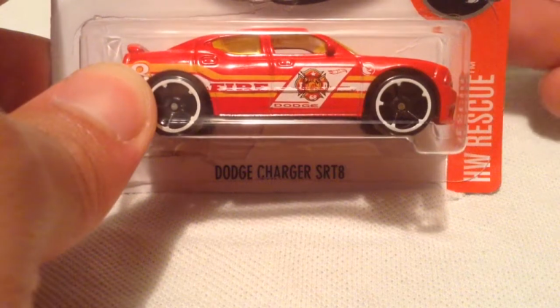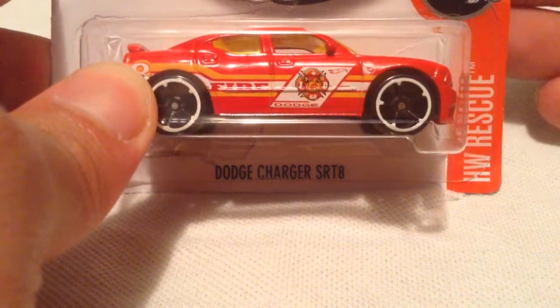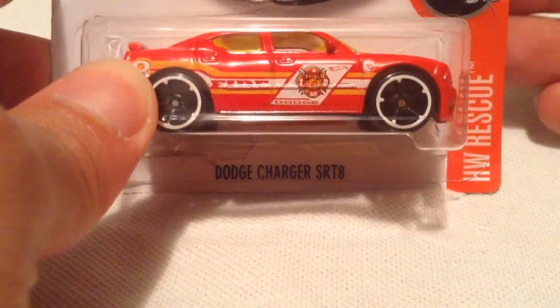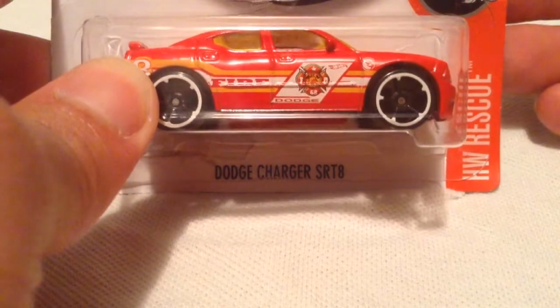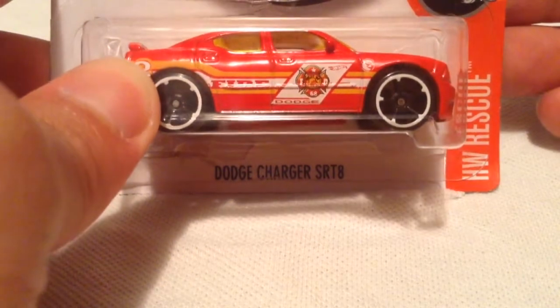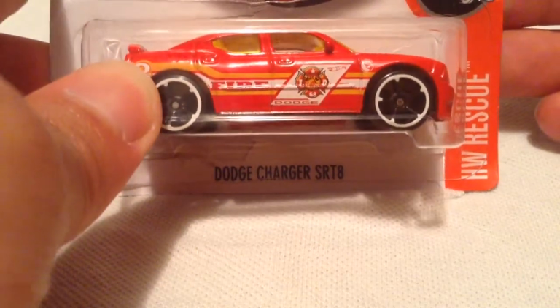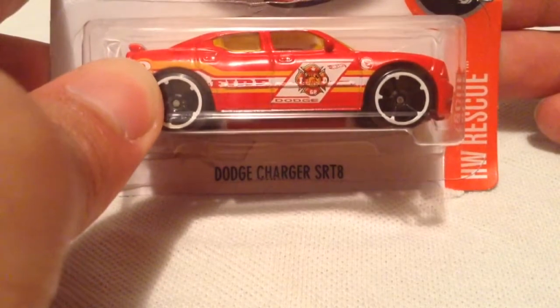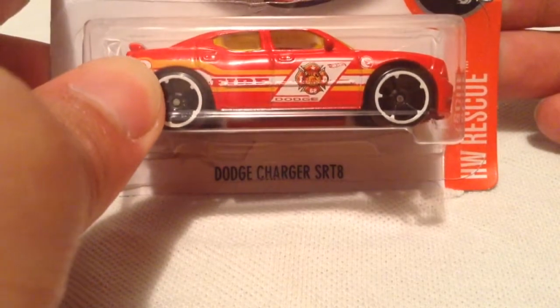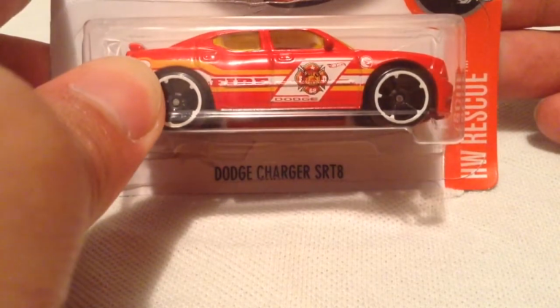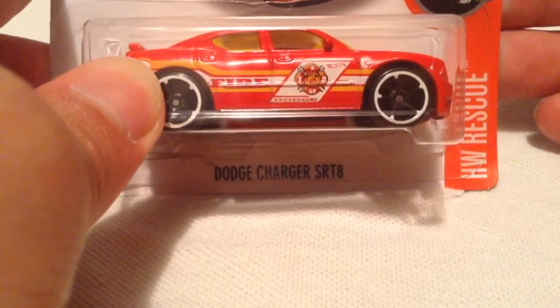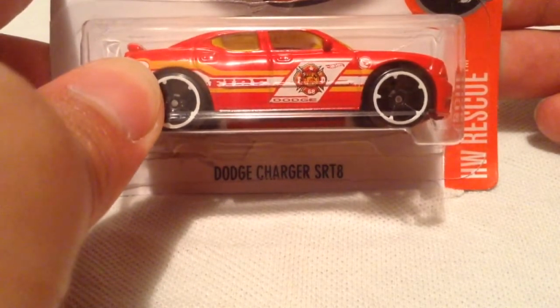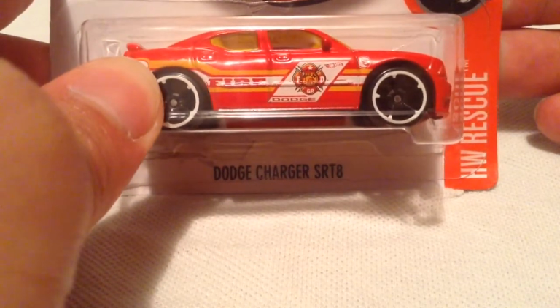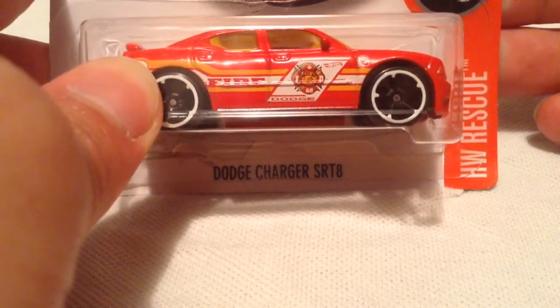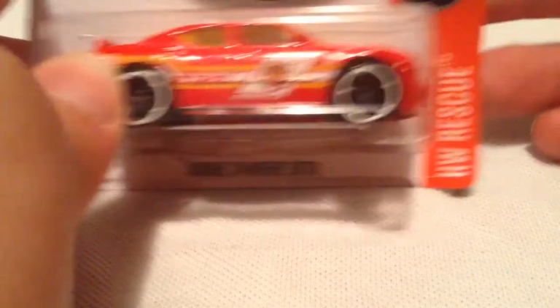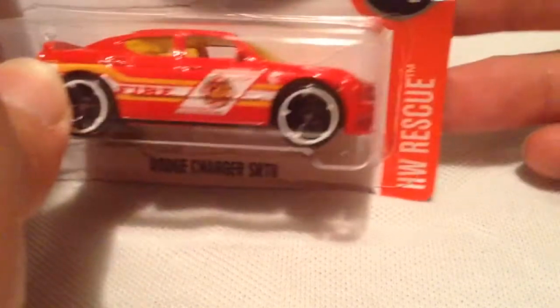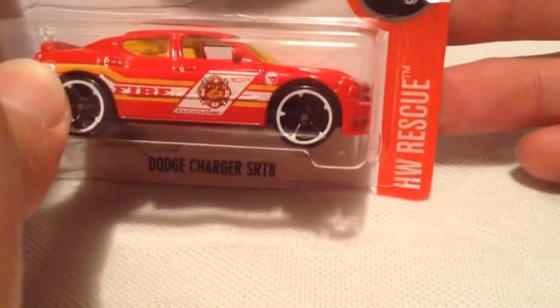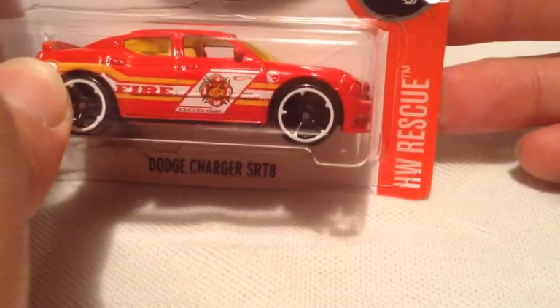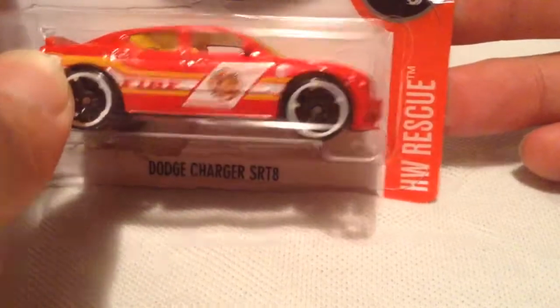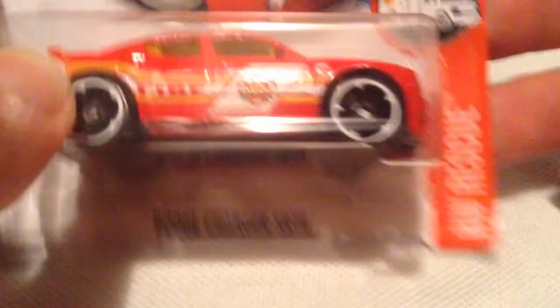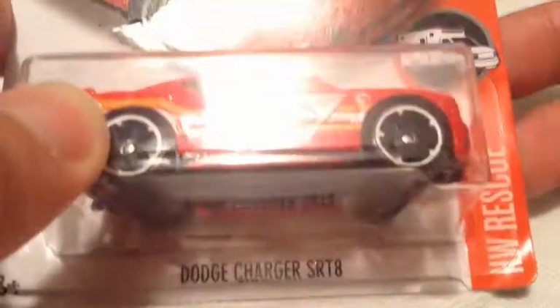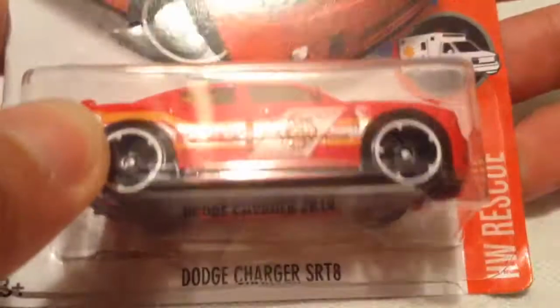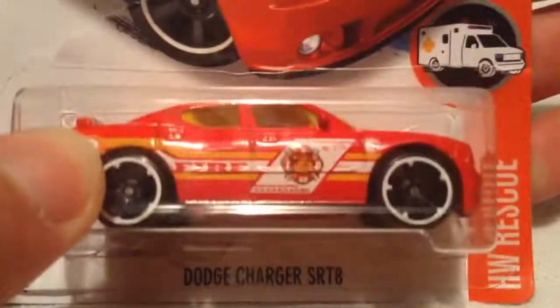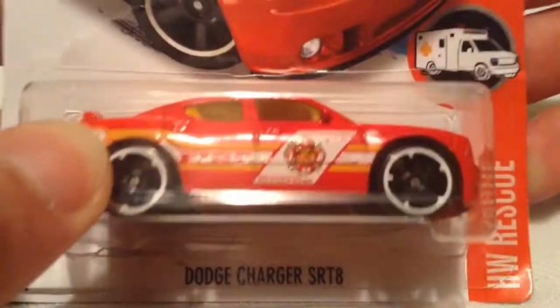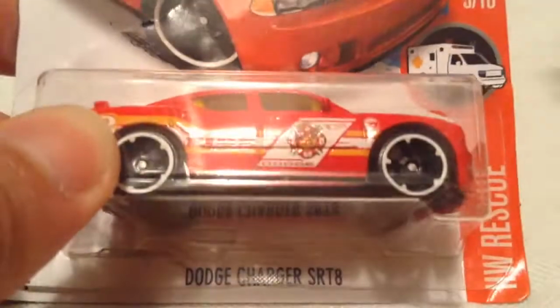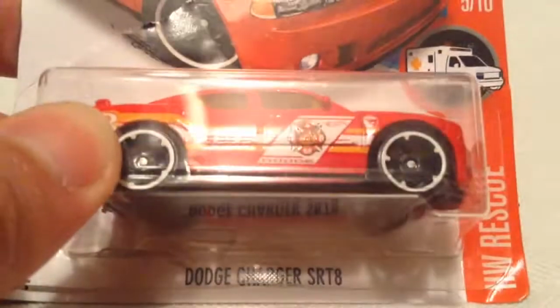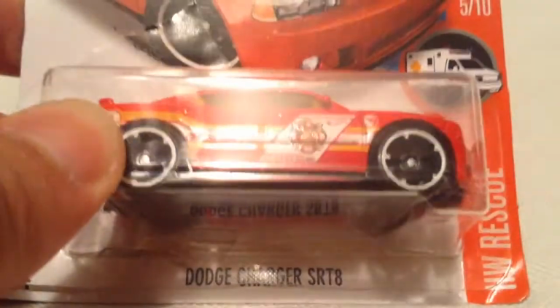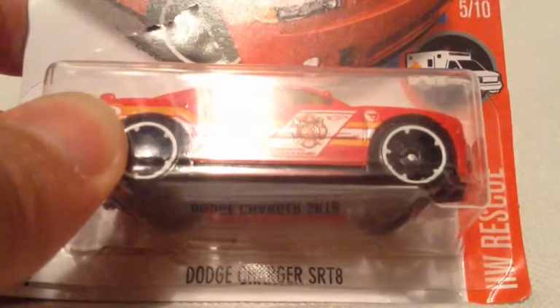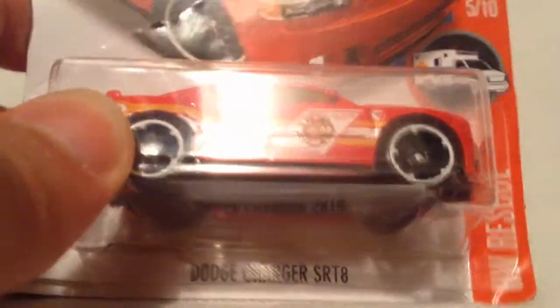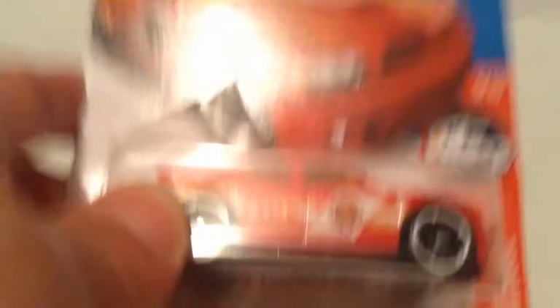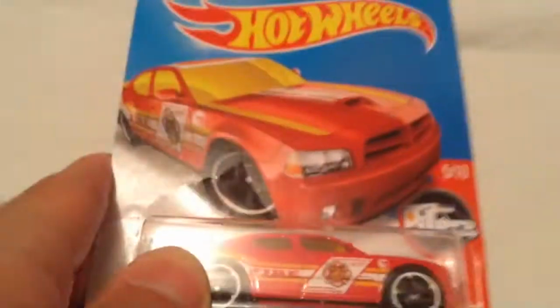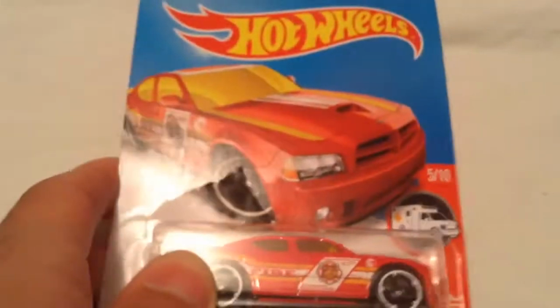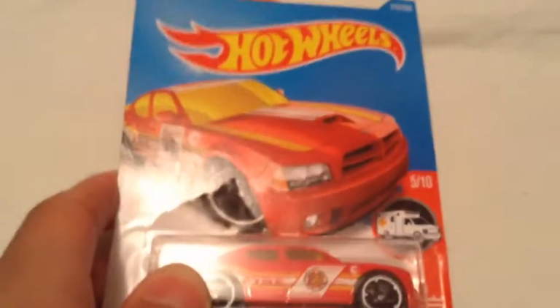Hey YouTube, it's me, Julien. Here's the Dodge Charger SRT8. That's the E-Case Treasure Hunt for 2016.